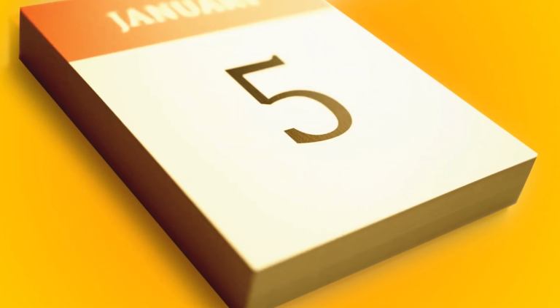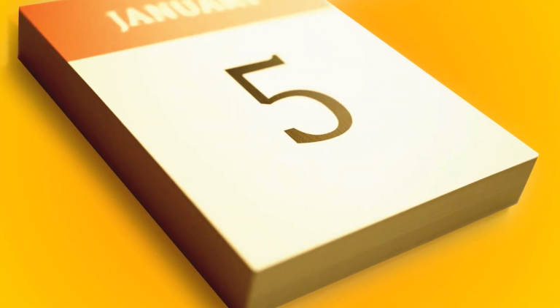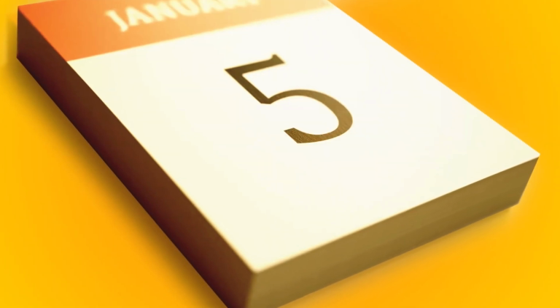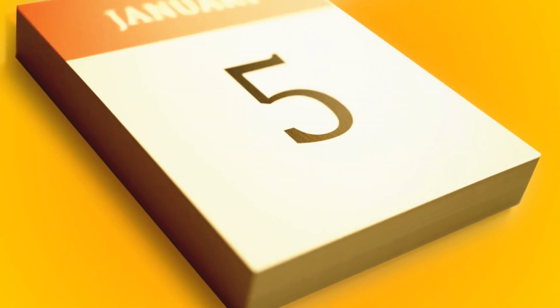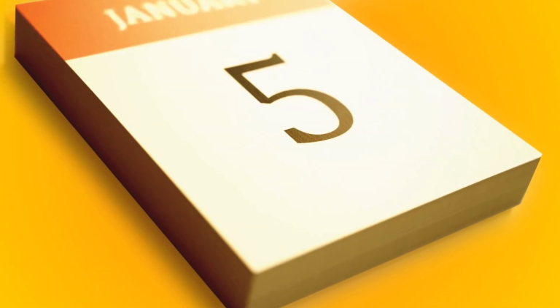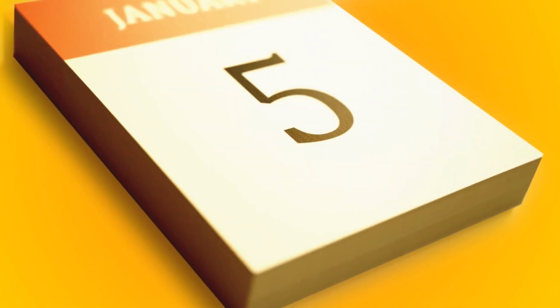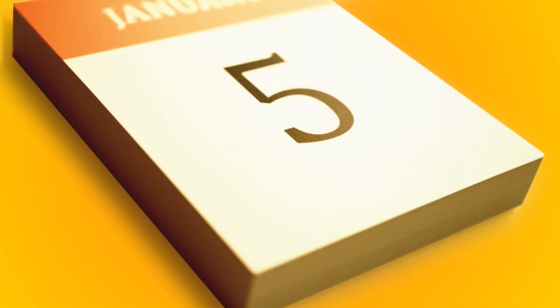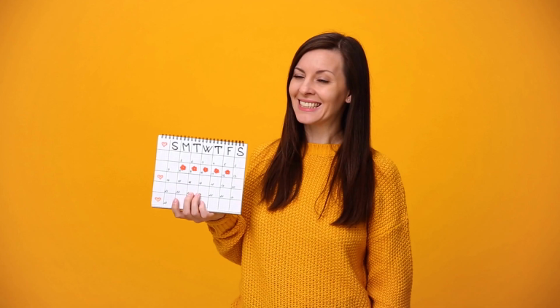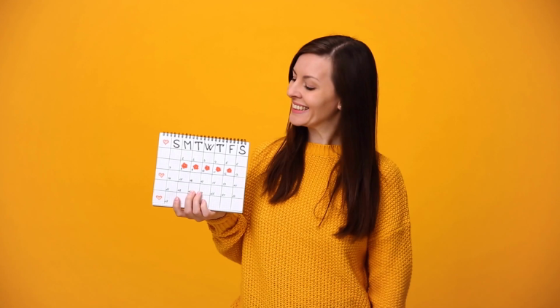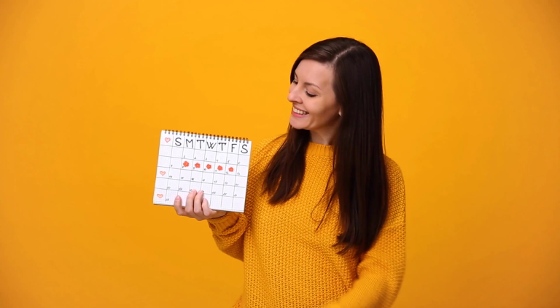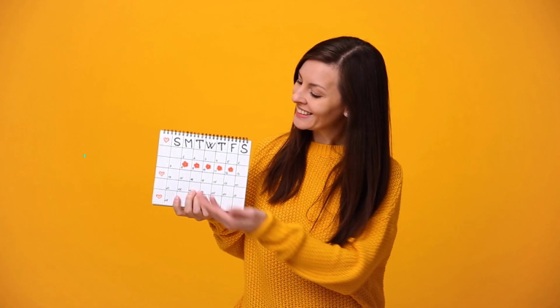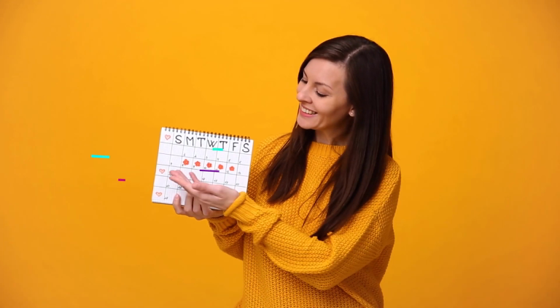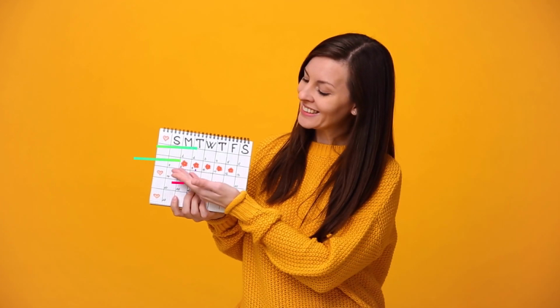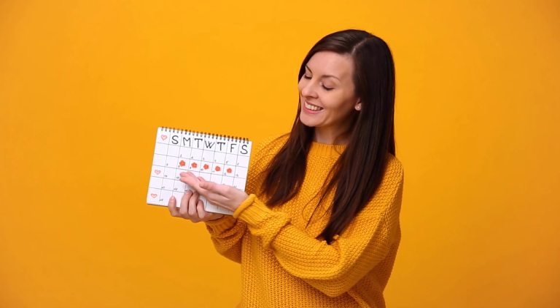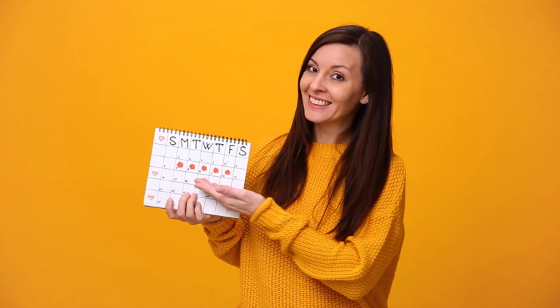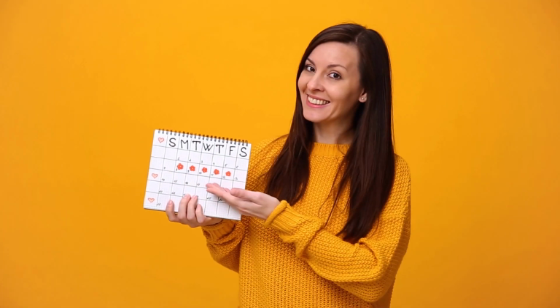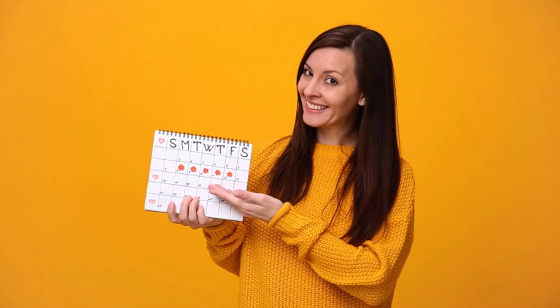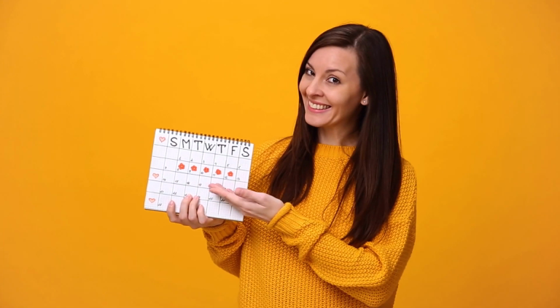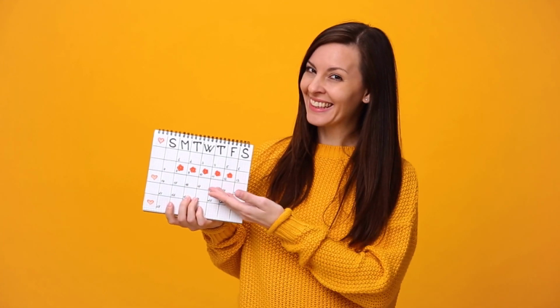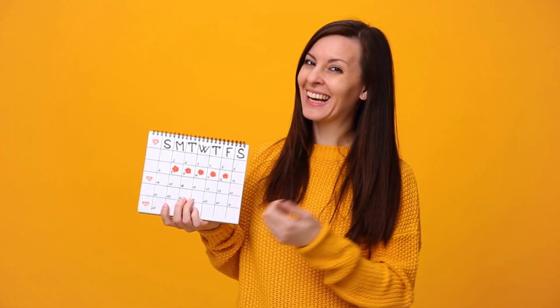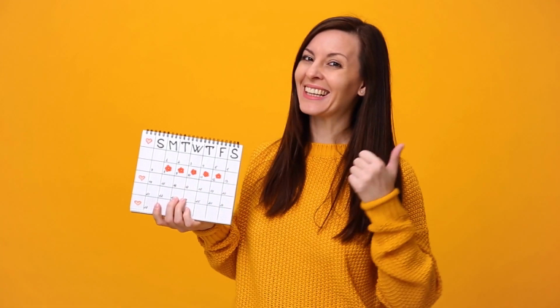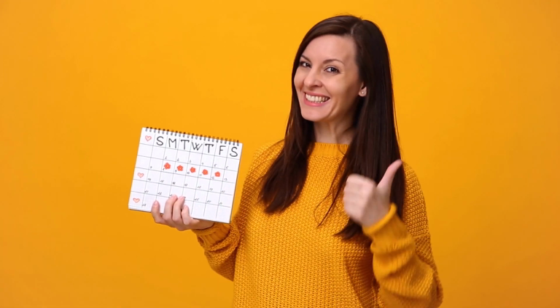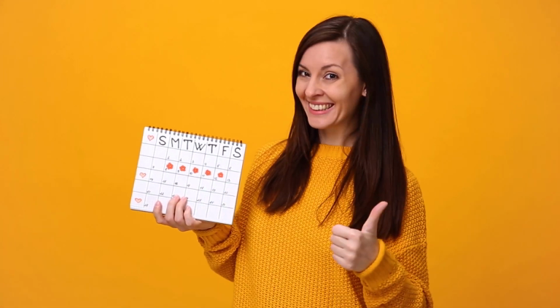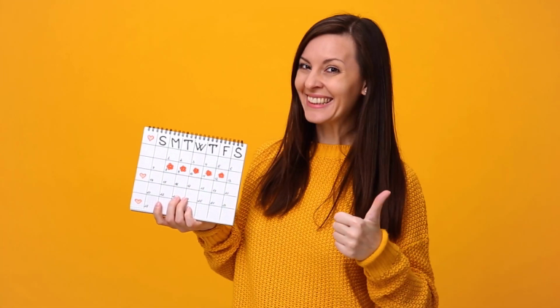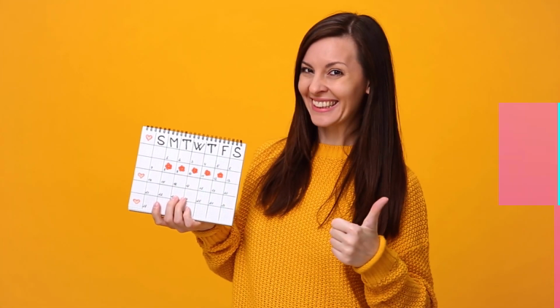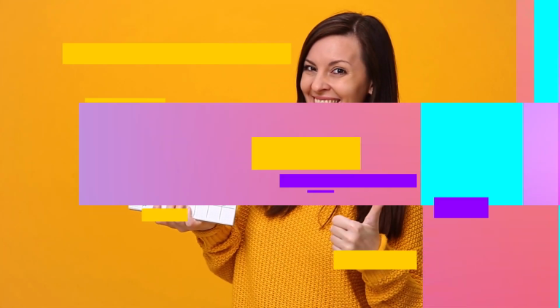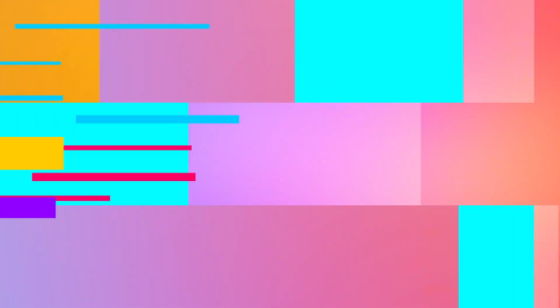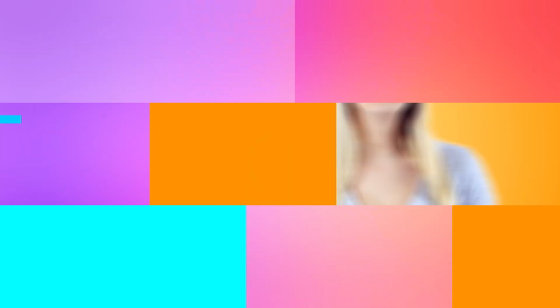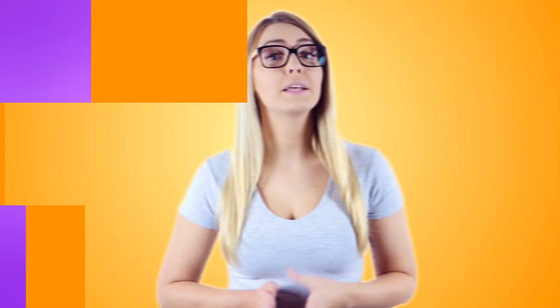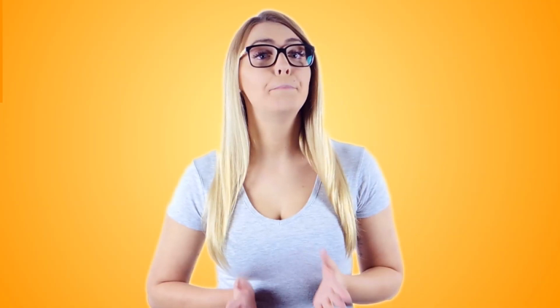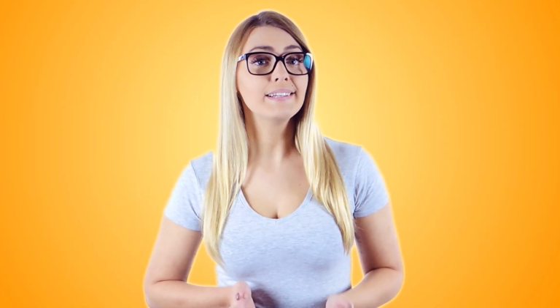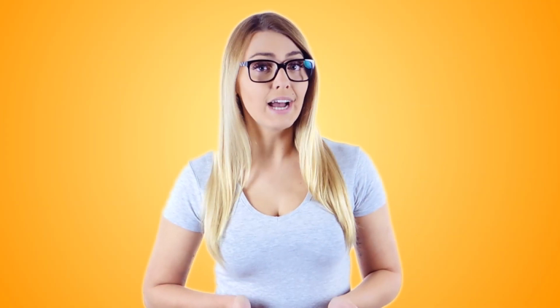When do I start testing for ovulation? You should begin testing five days after the start of your period and continue until you get a positive result.